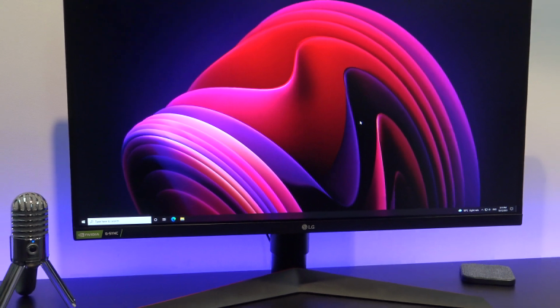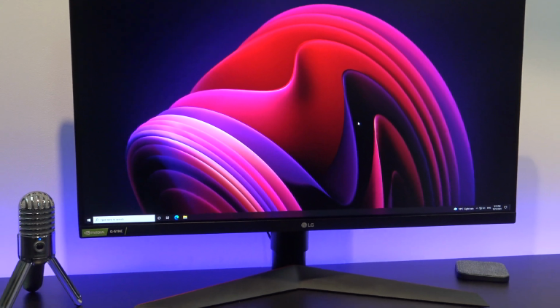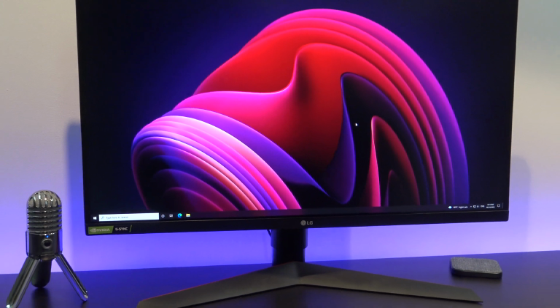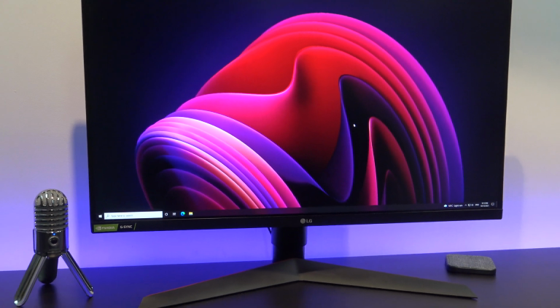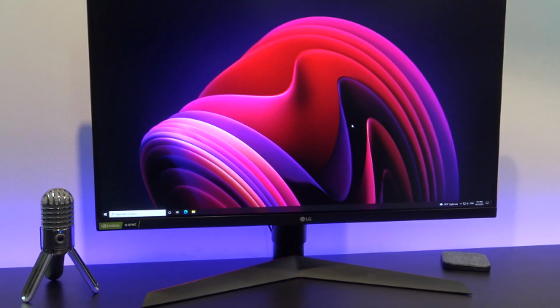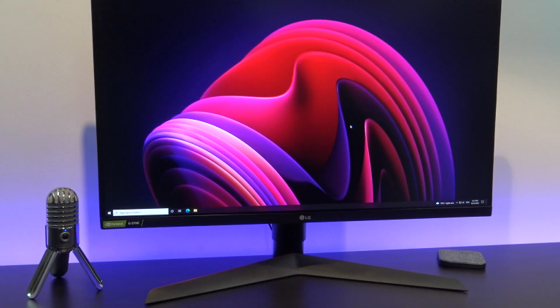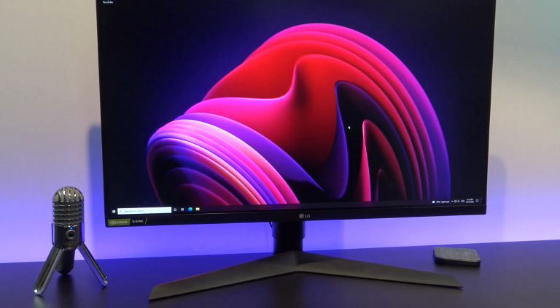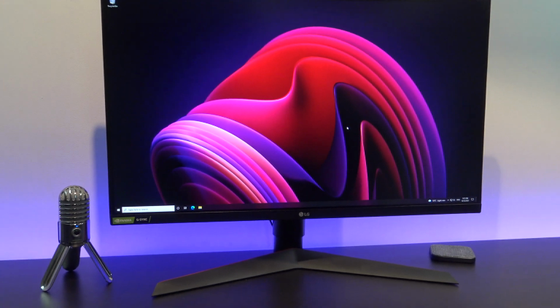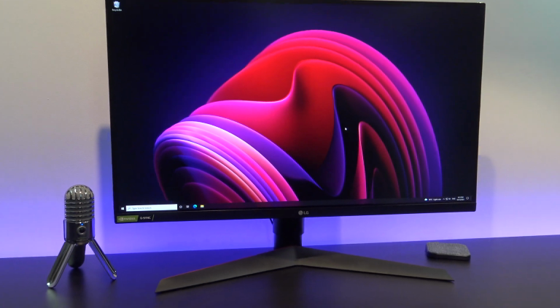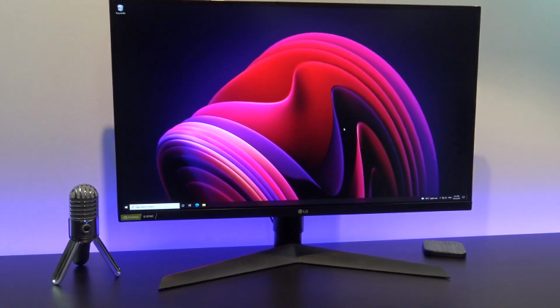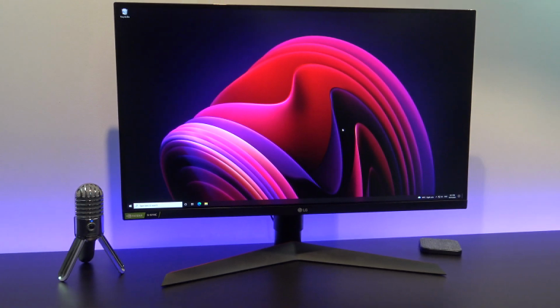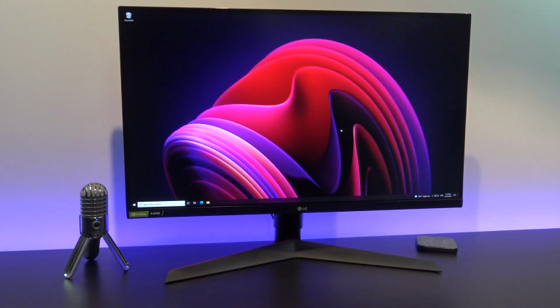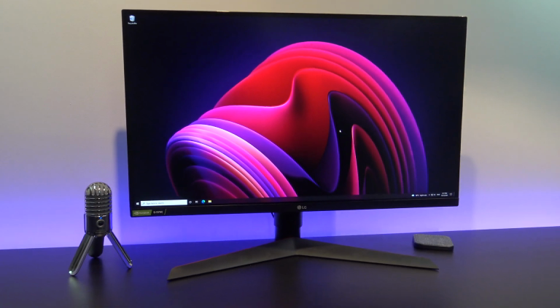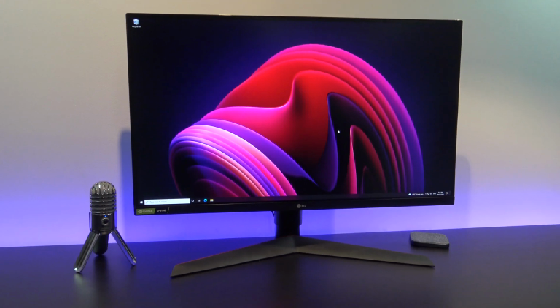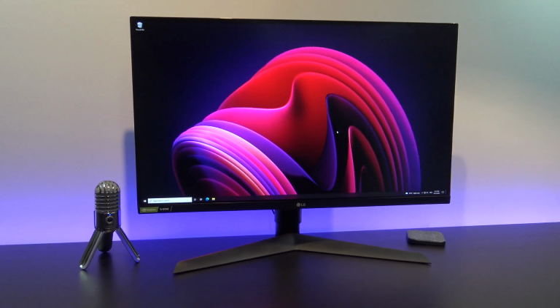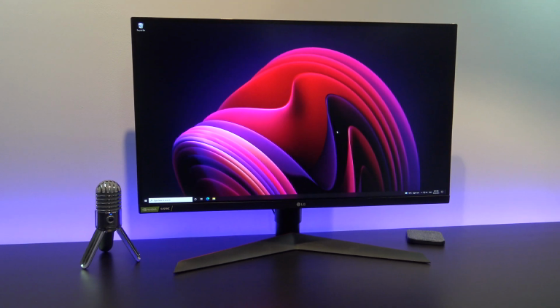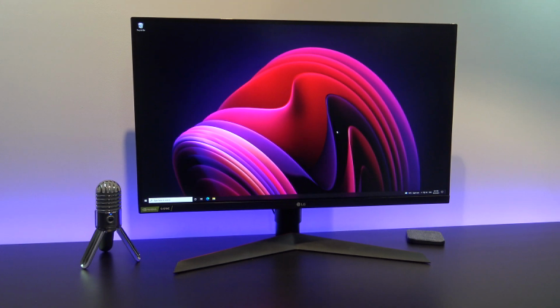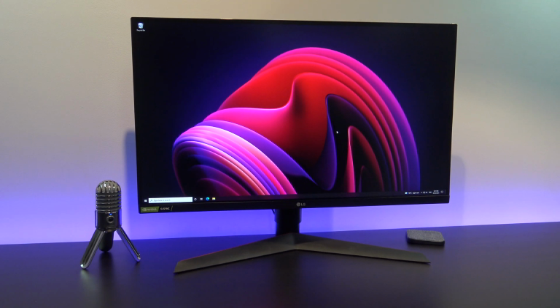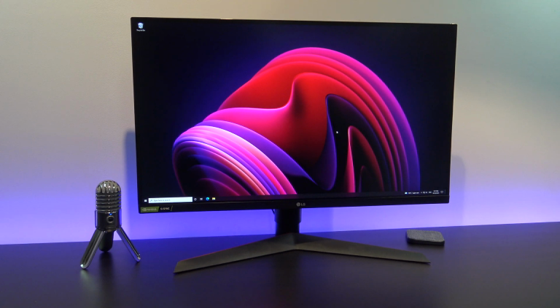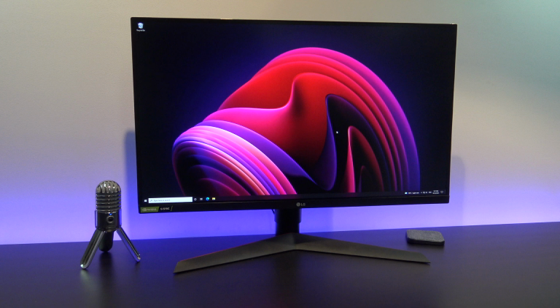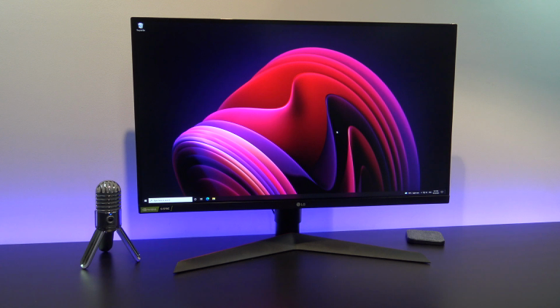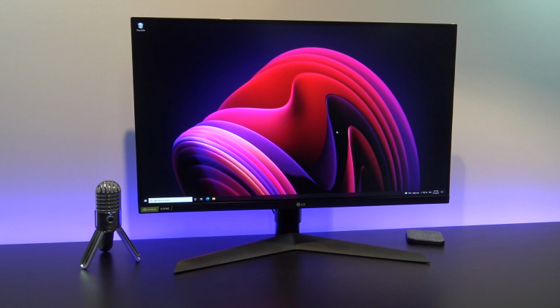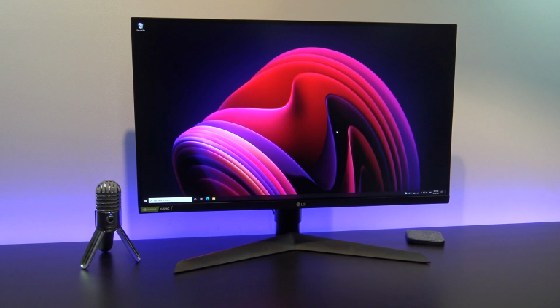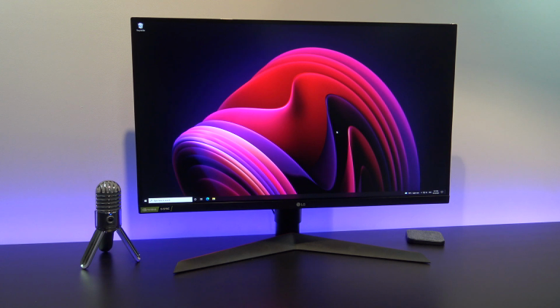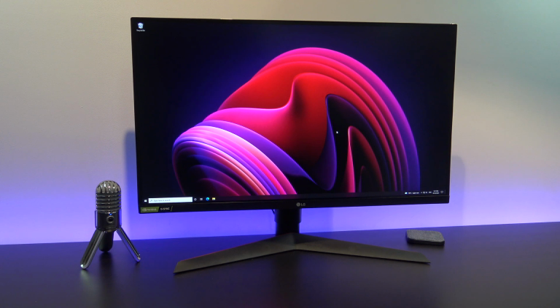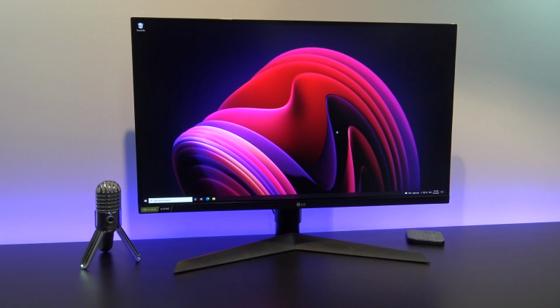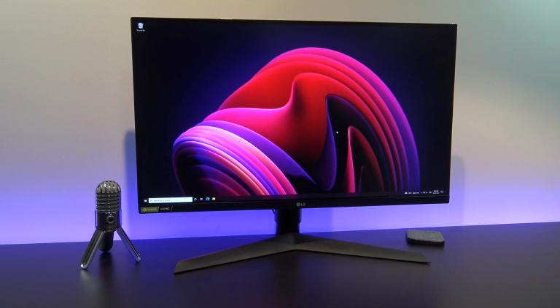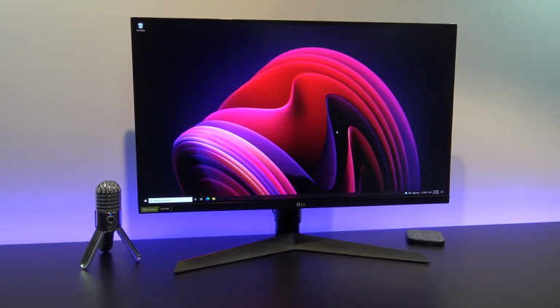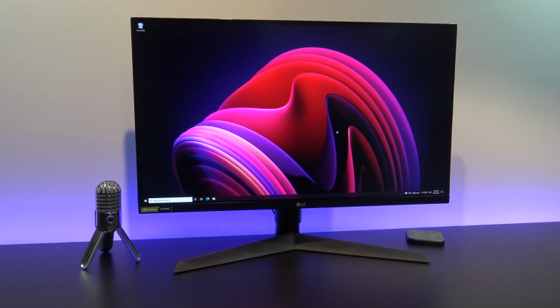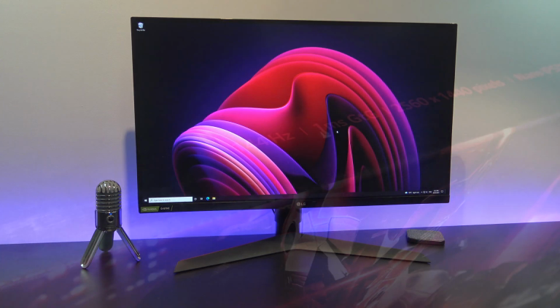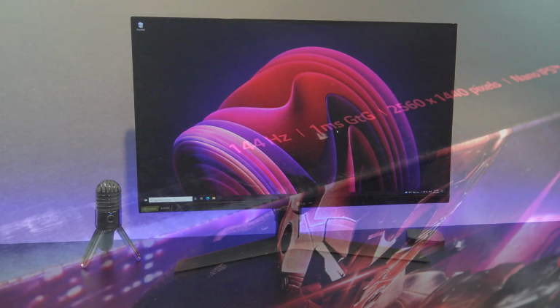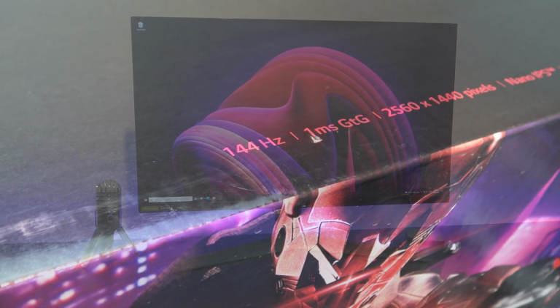Matt from 123MyOT here. In this video we will show you an unboxing and first look at the LG UltraGear Gaming Monitor.